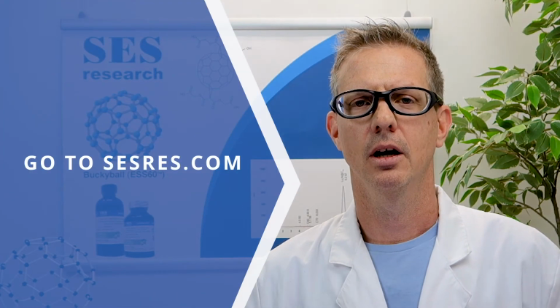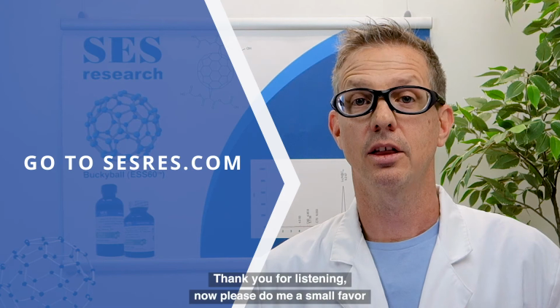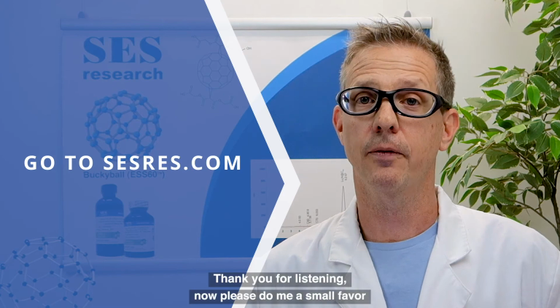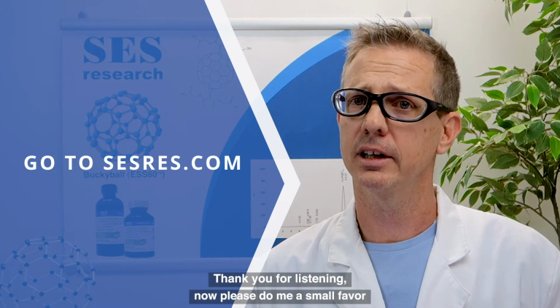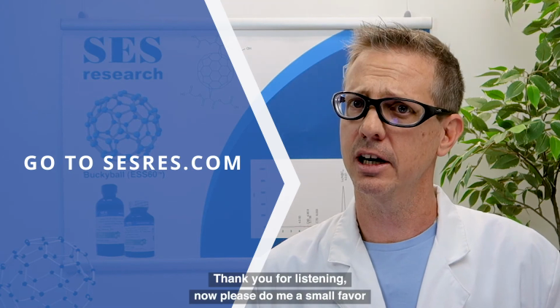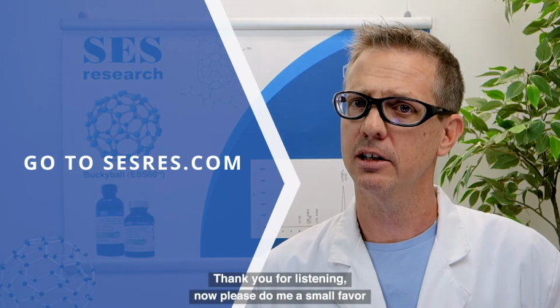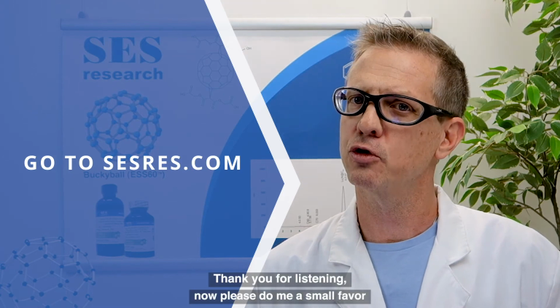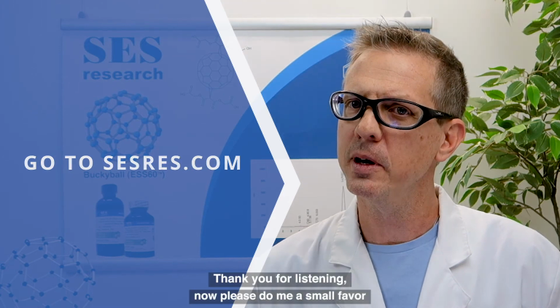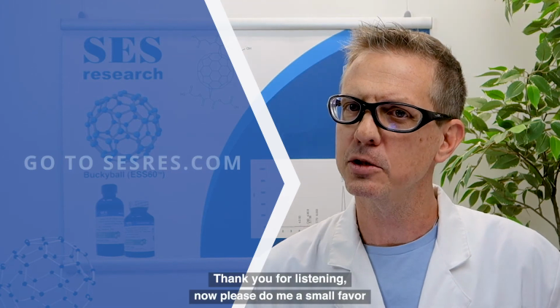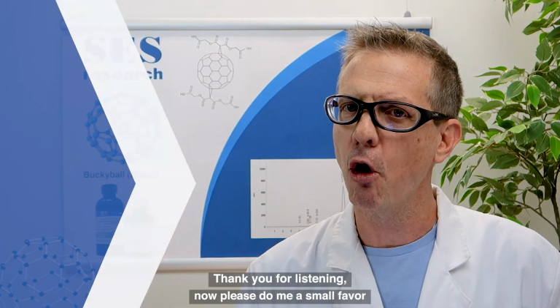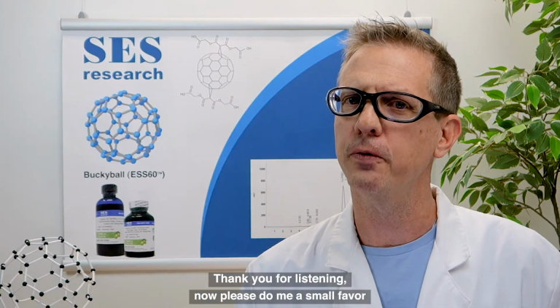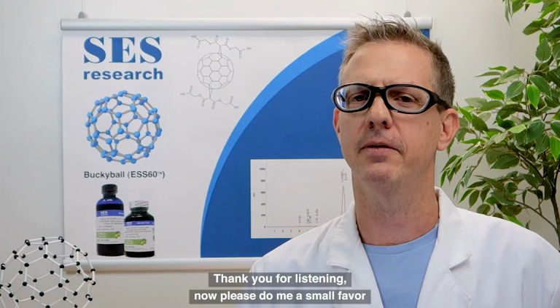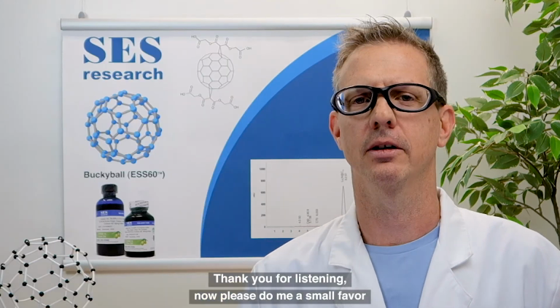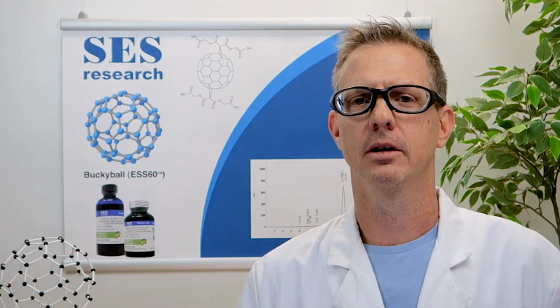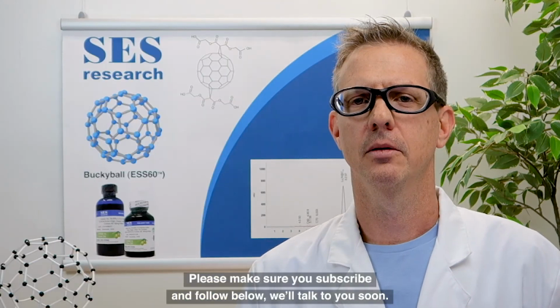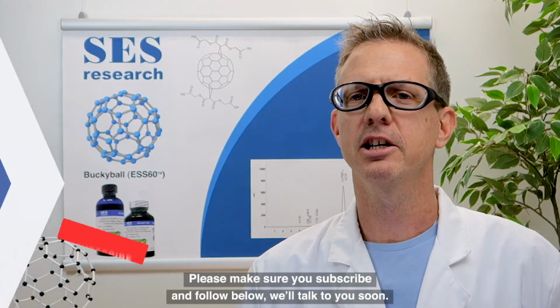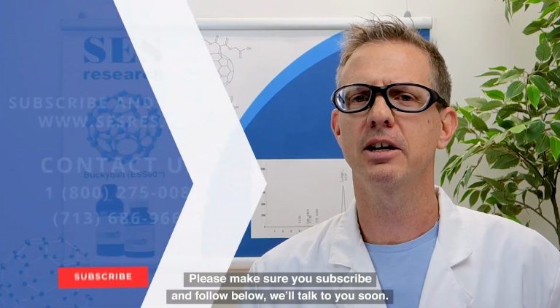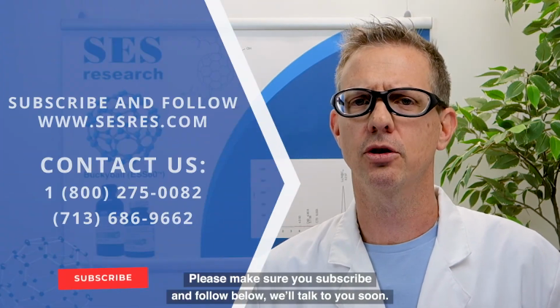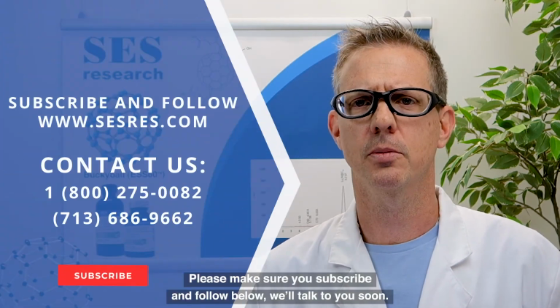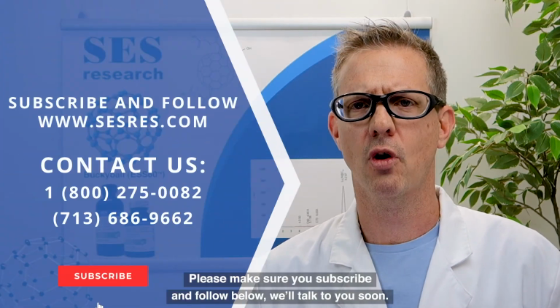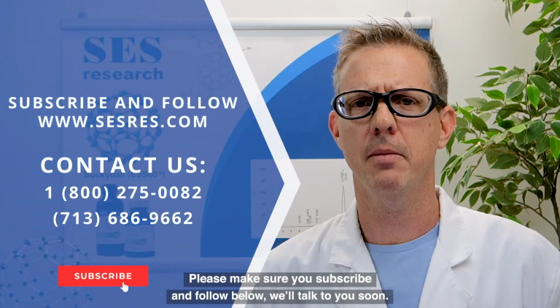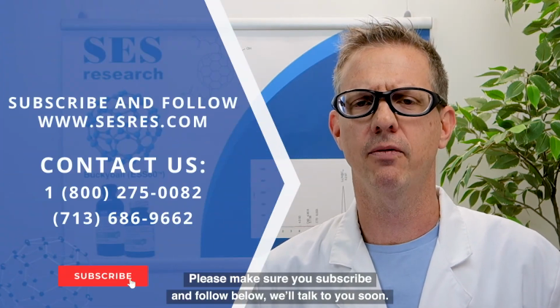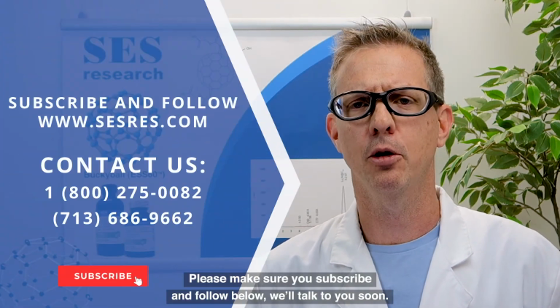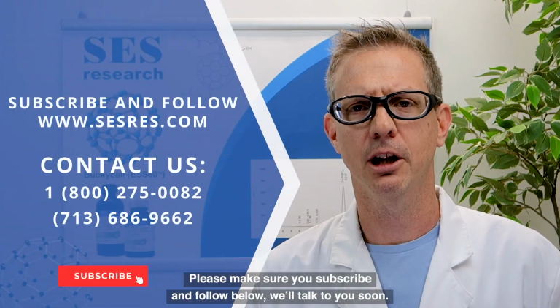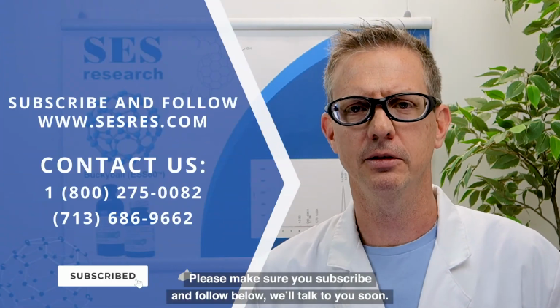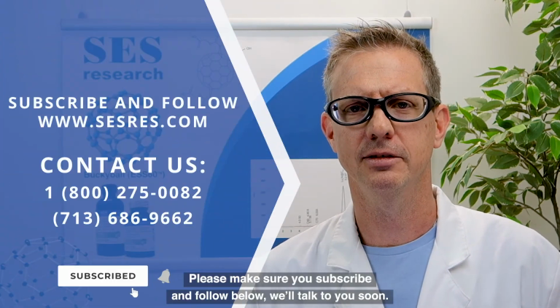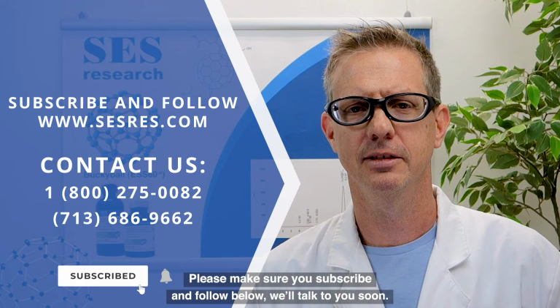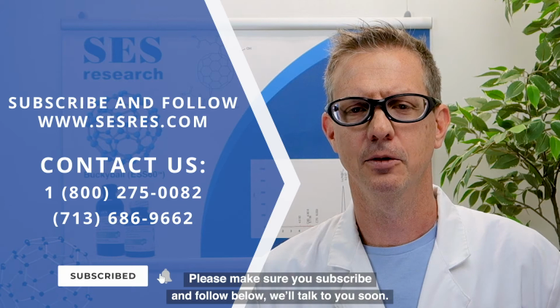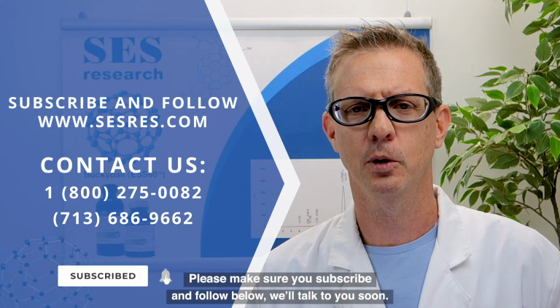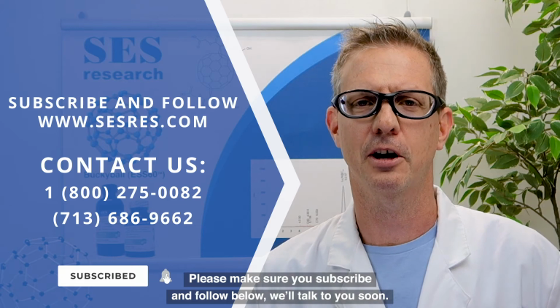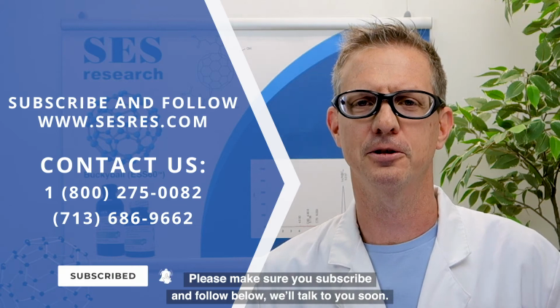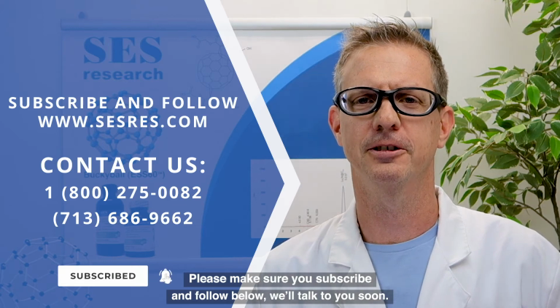Thank you for listening. Now do me a small favor — please make sure you subscribe and follow below. We'll talk to you soon.